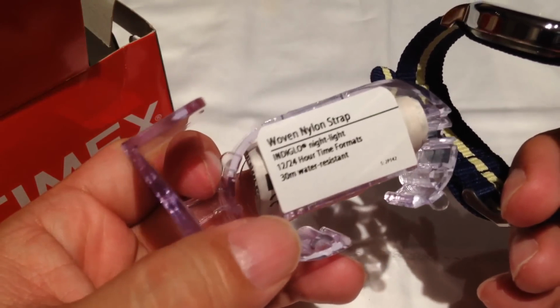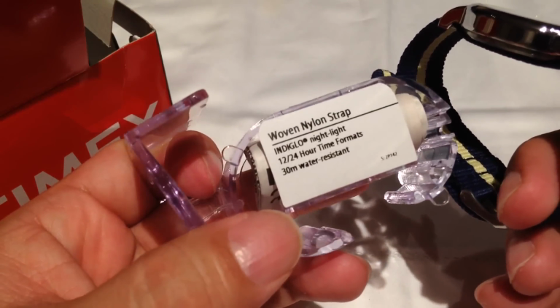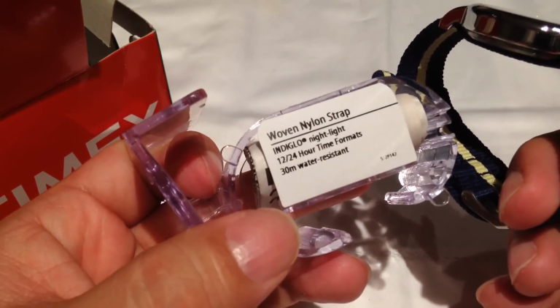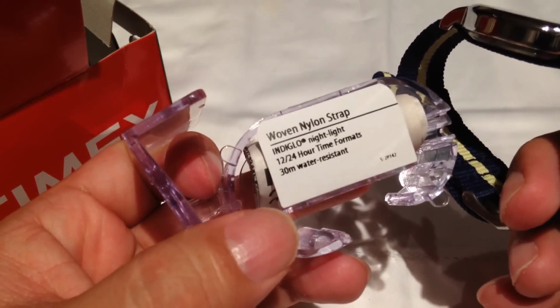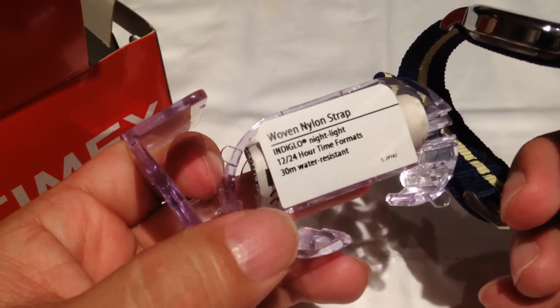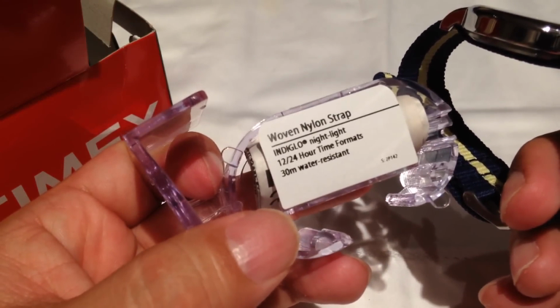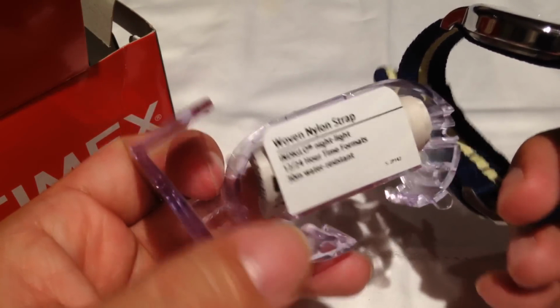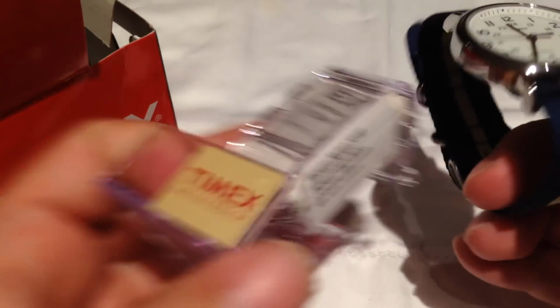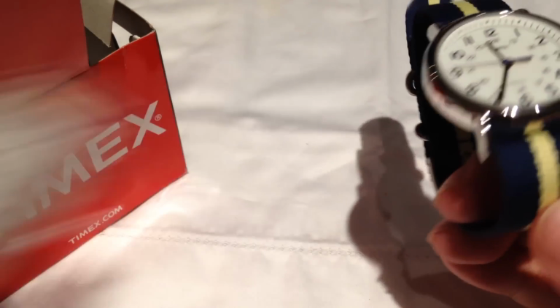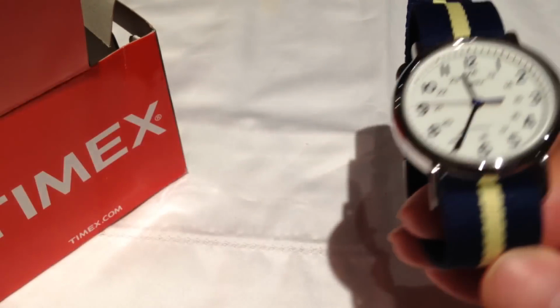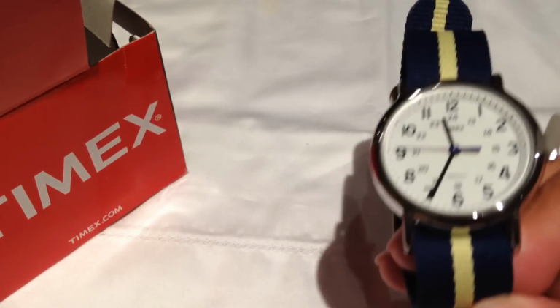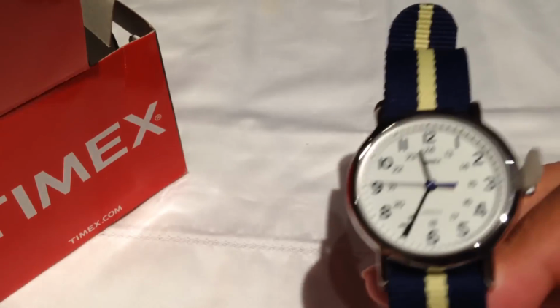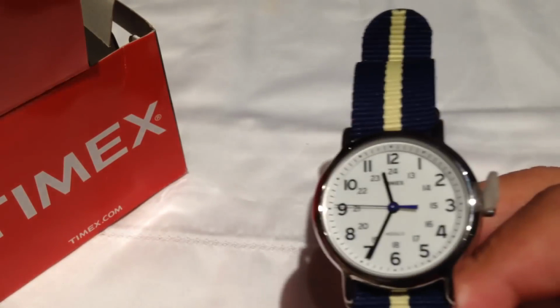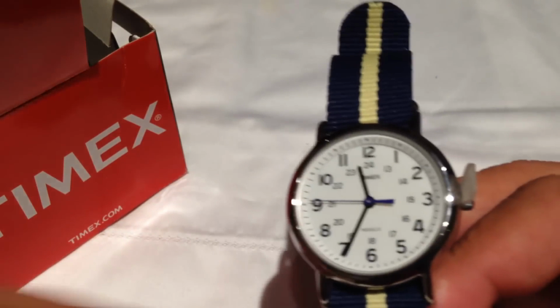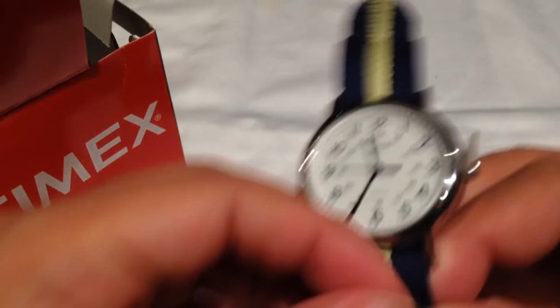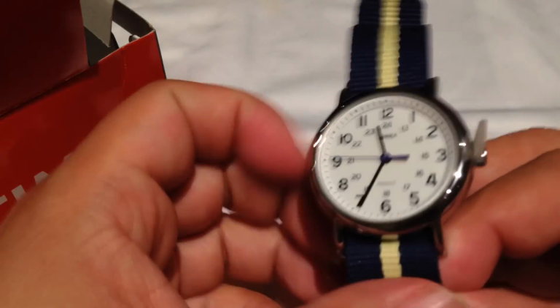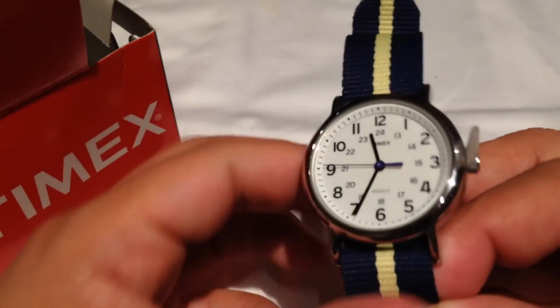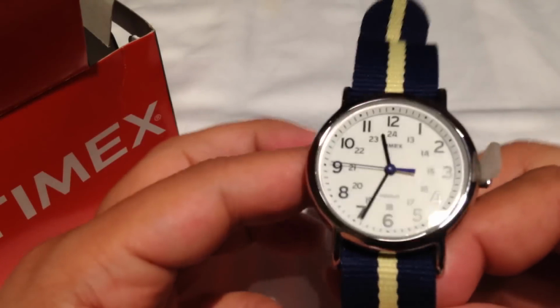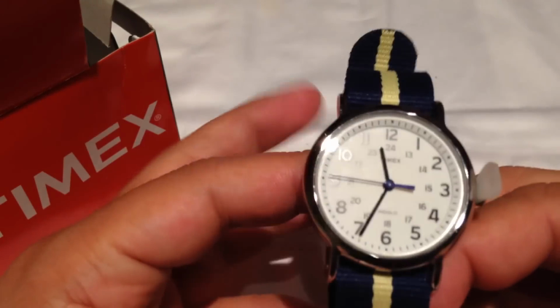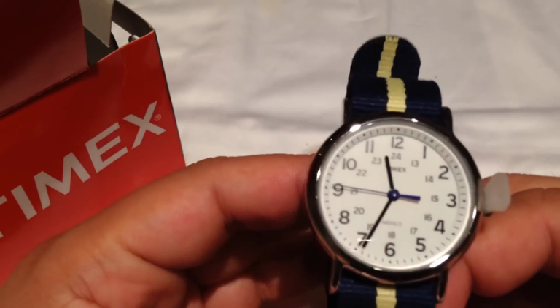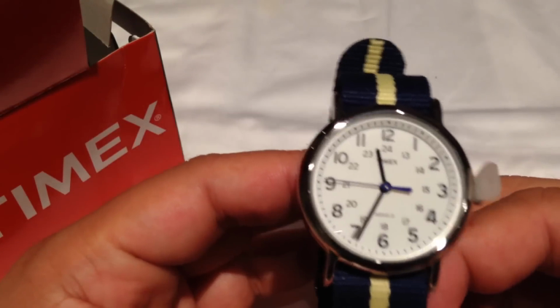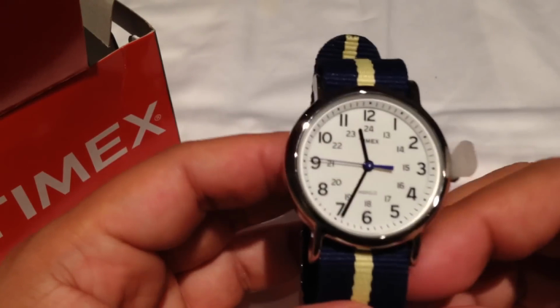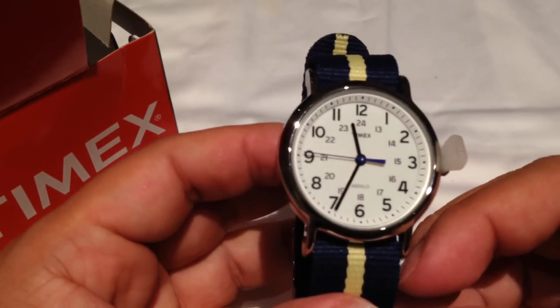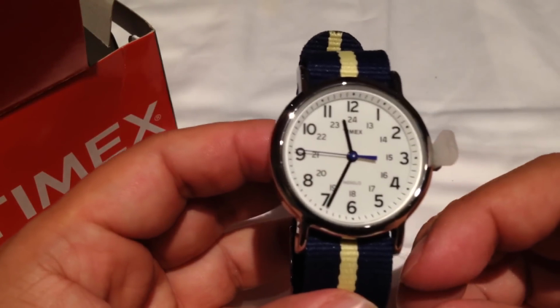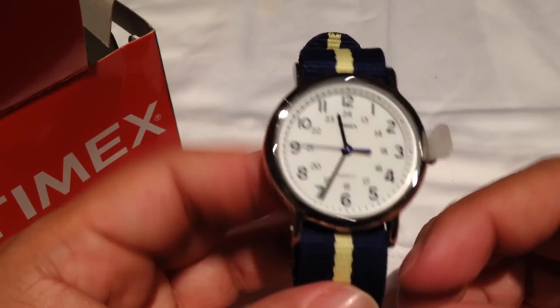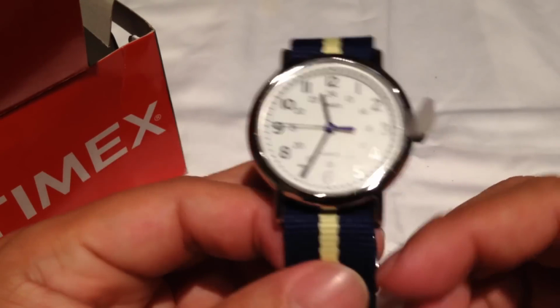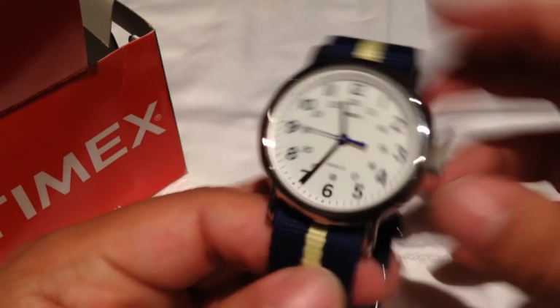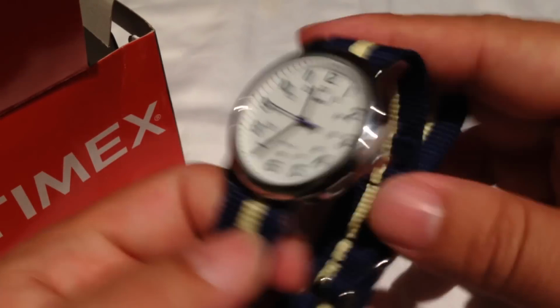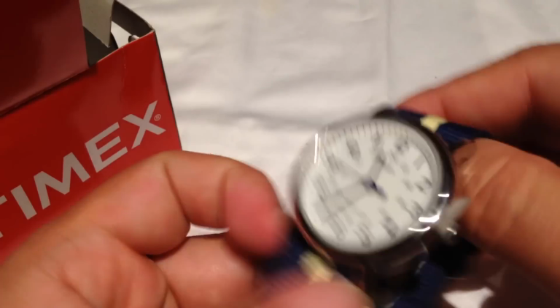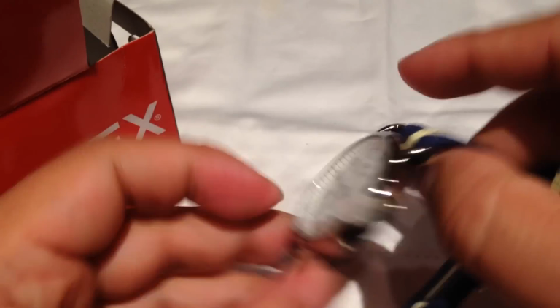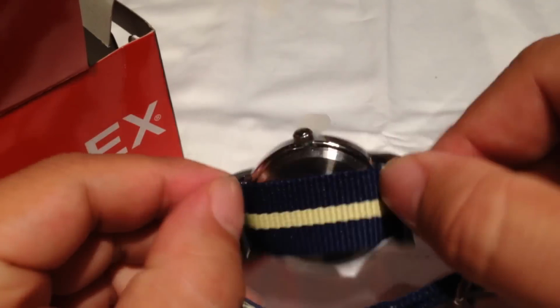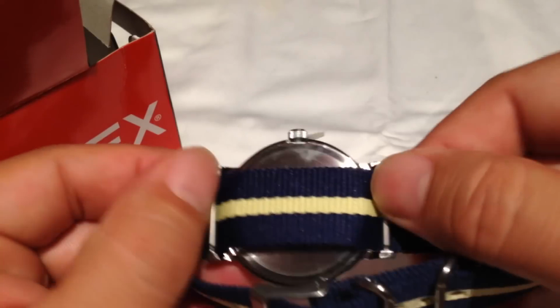It has the Indiglo night-light. This is the watch here. Again, like I said, the navy and tan nylon strap.